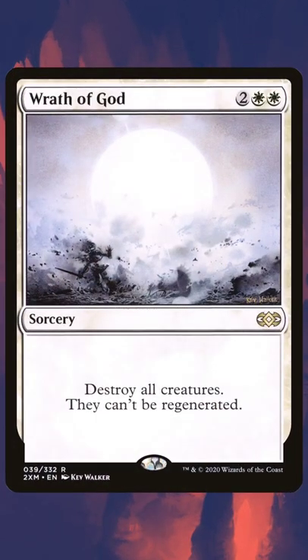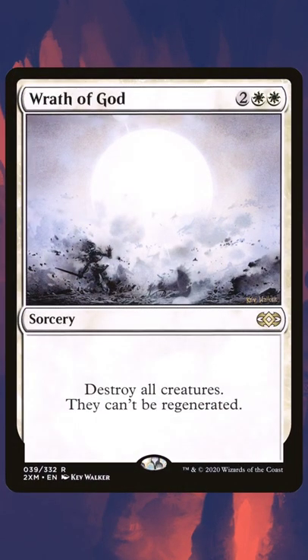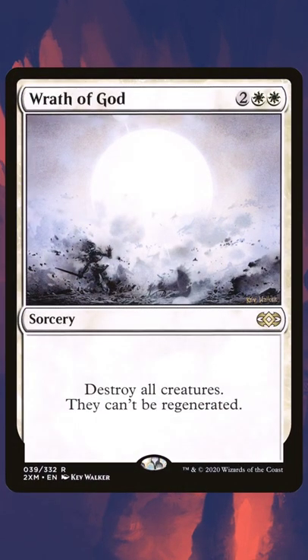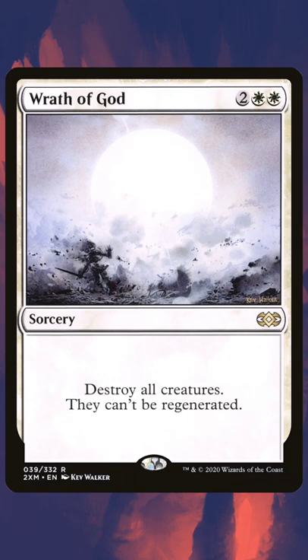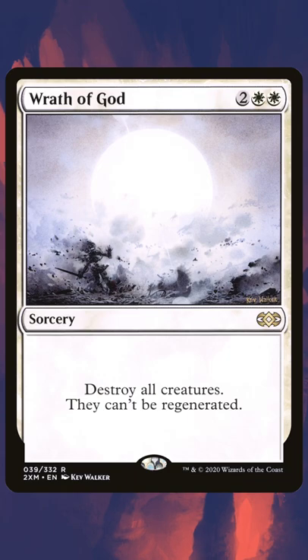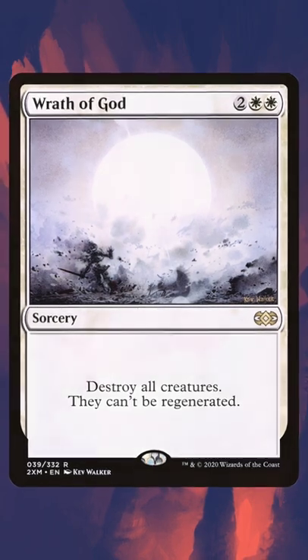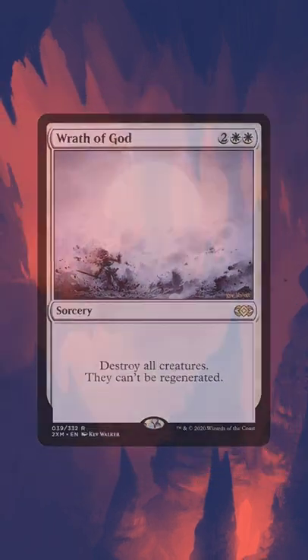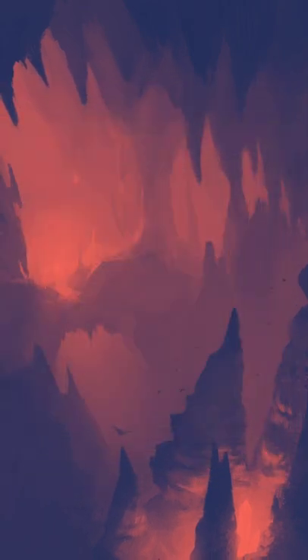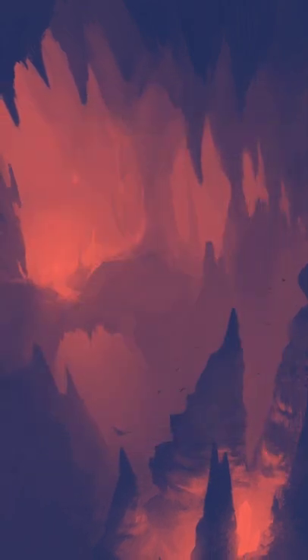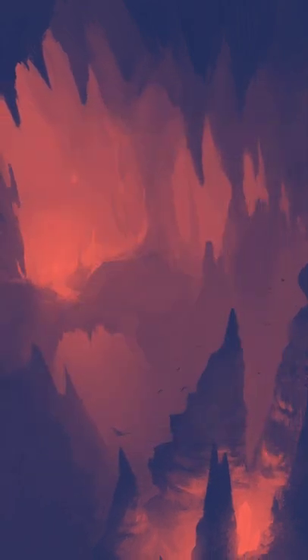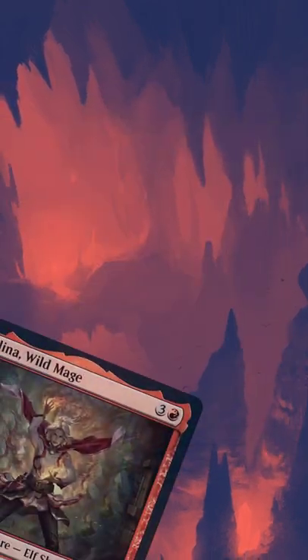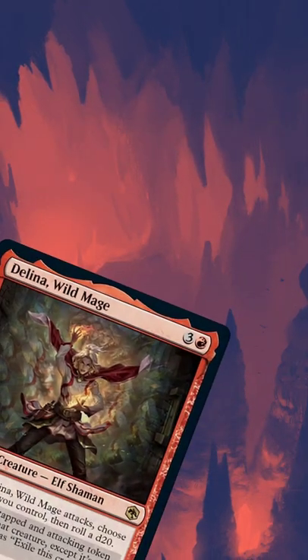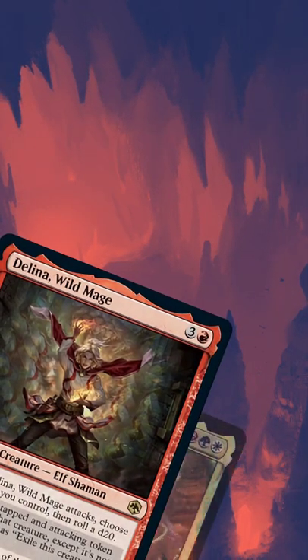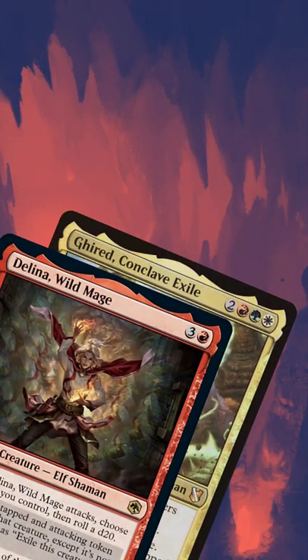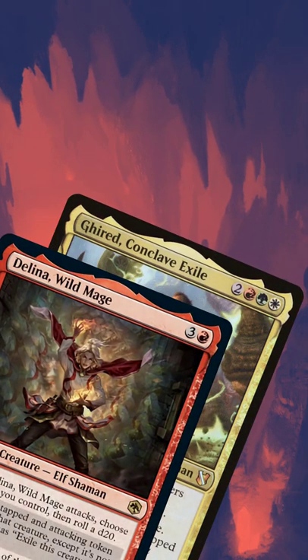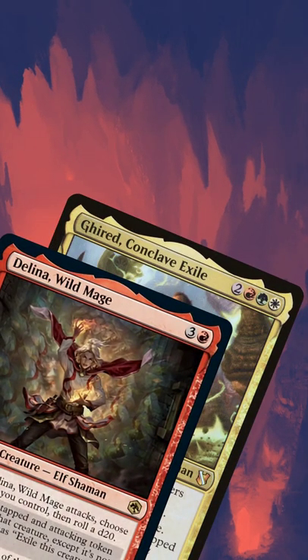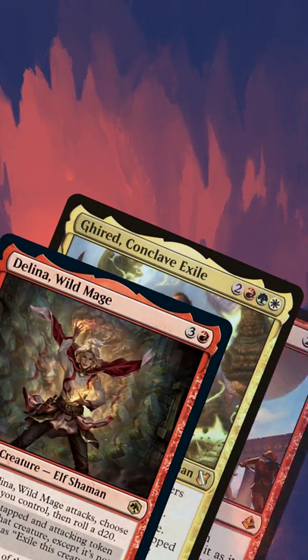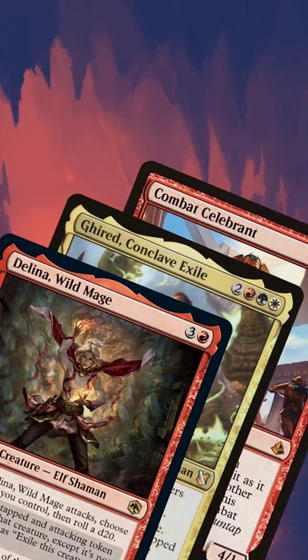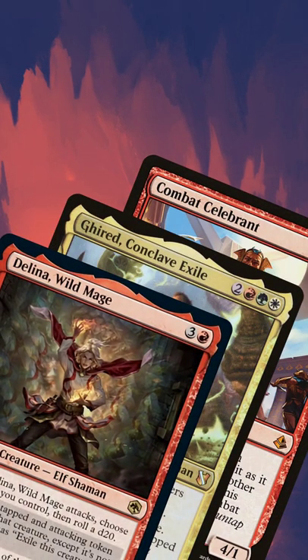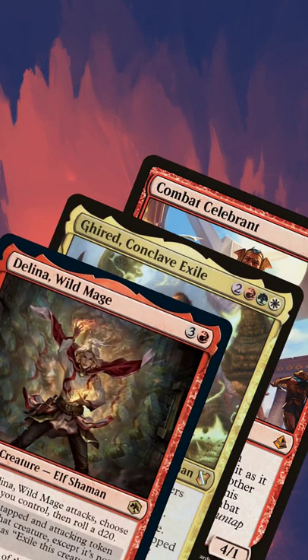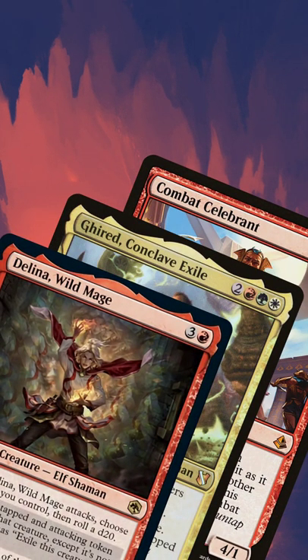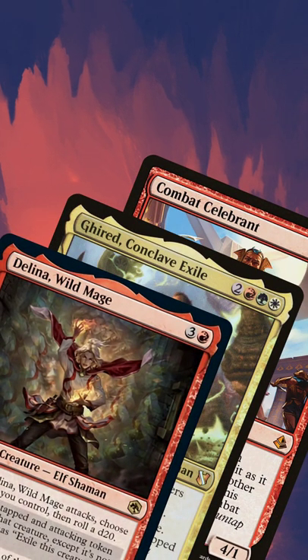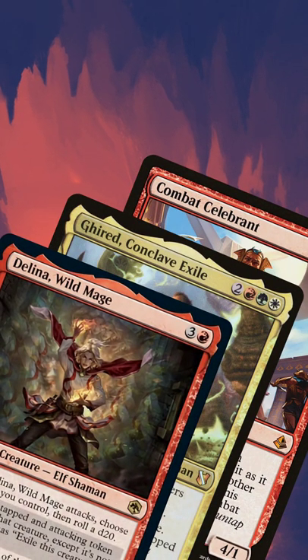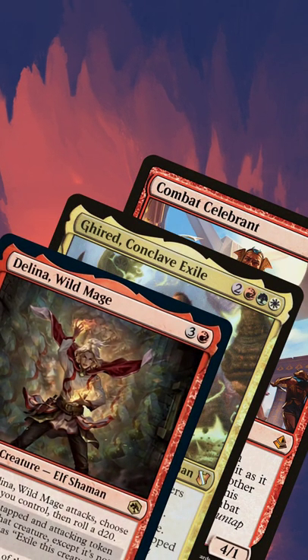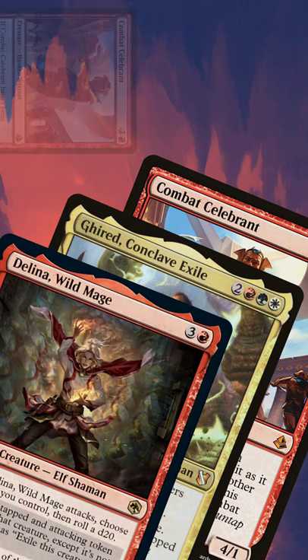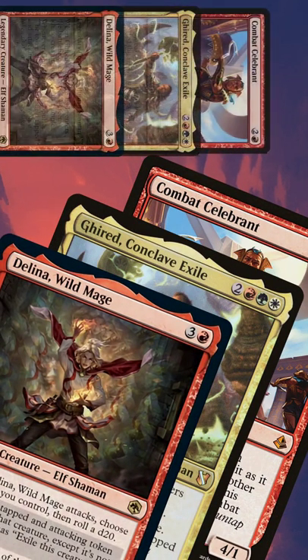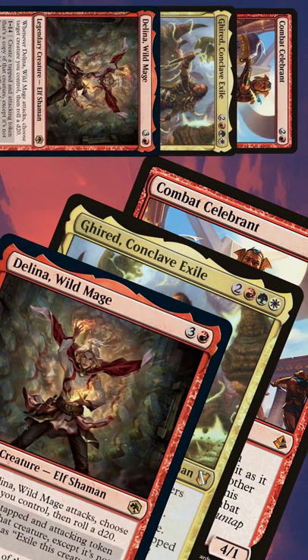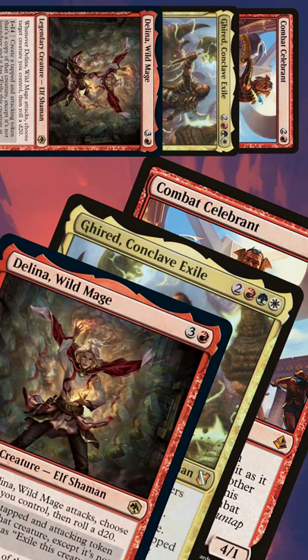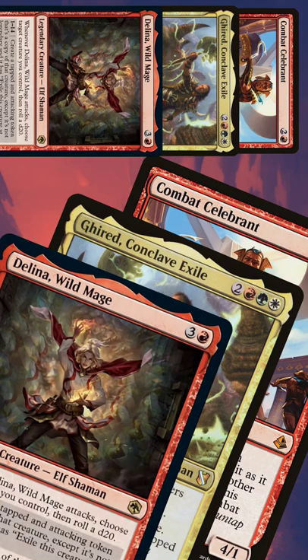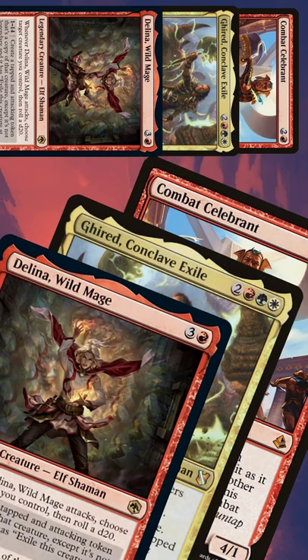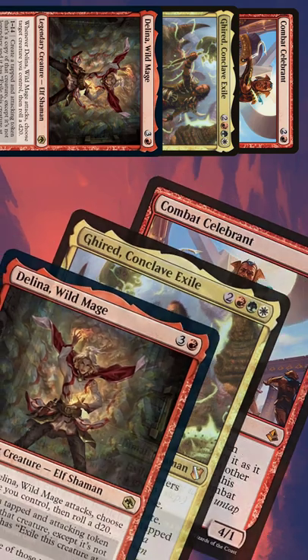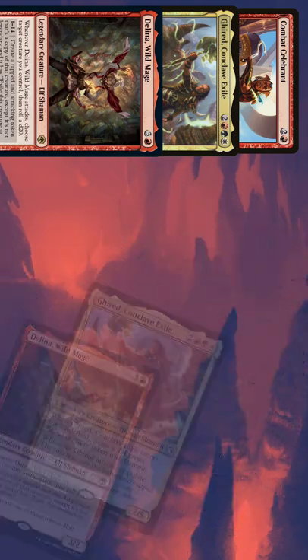We move to our combat step, then we attack with Delina, Girid, and all Combat Celebrants we control, exerting any Combat Celebrants that can be exerted.